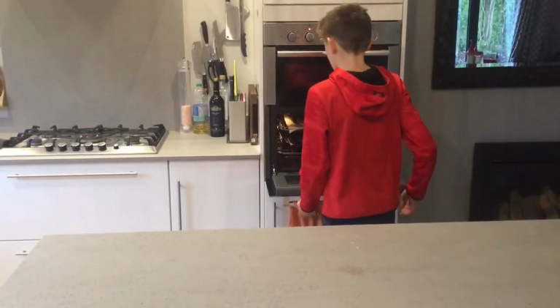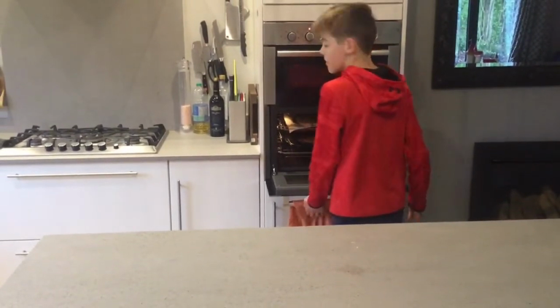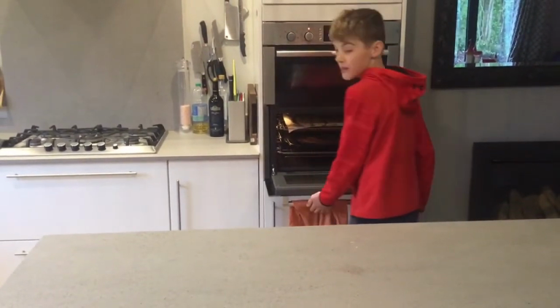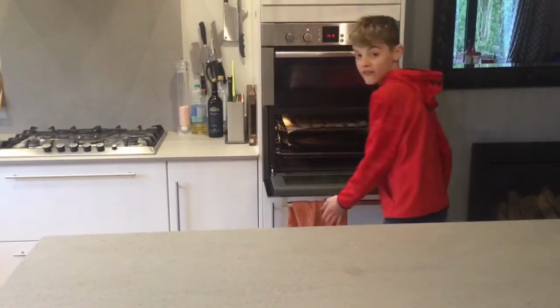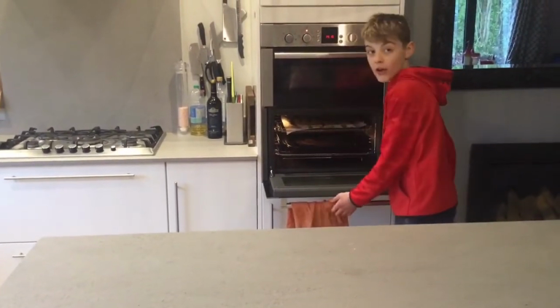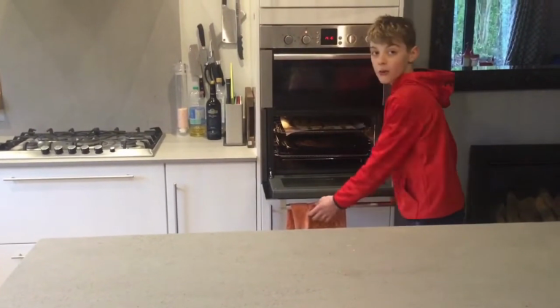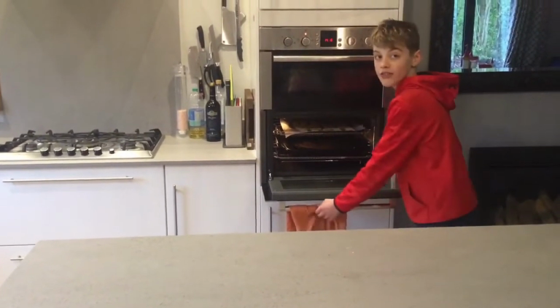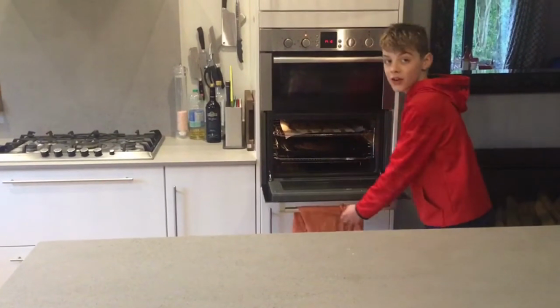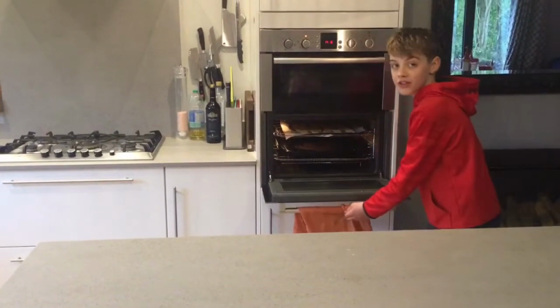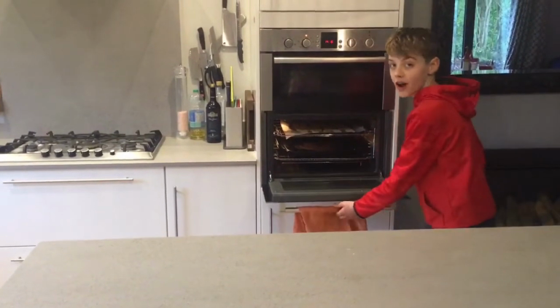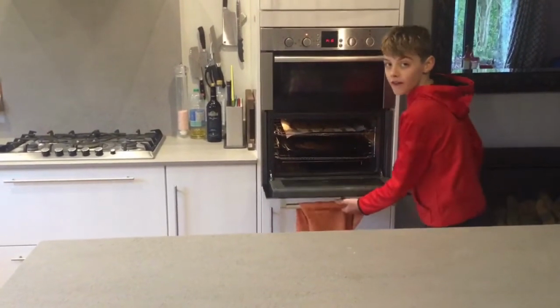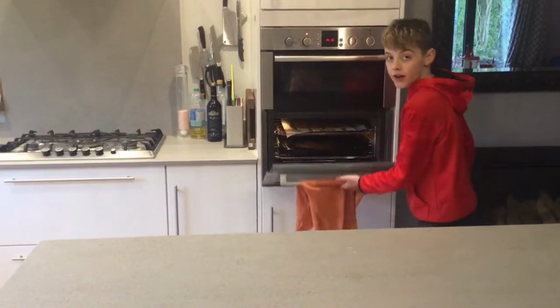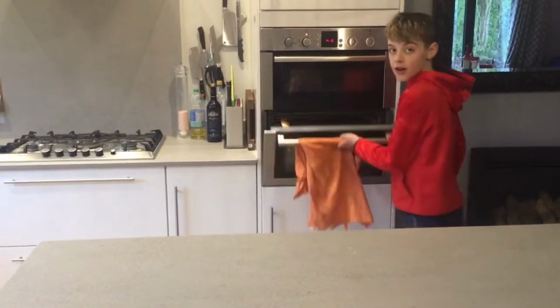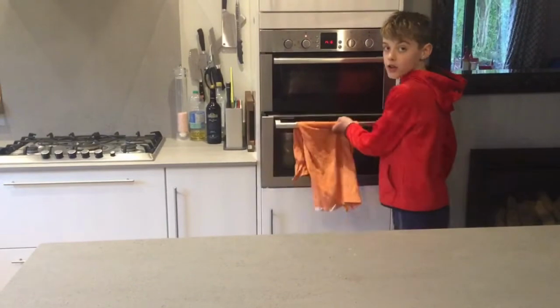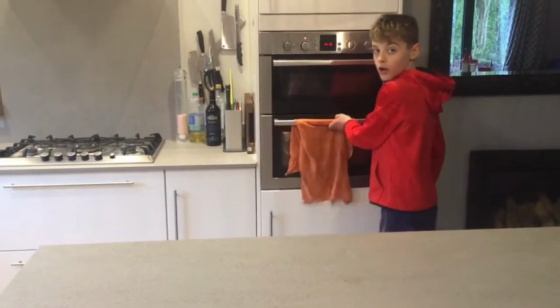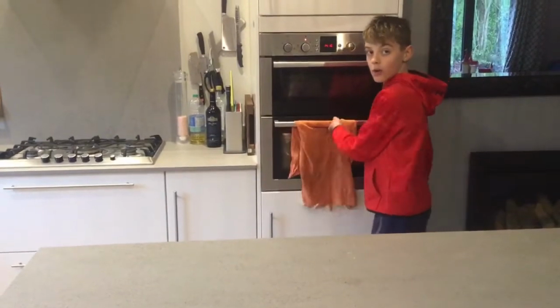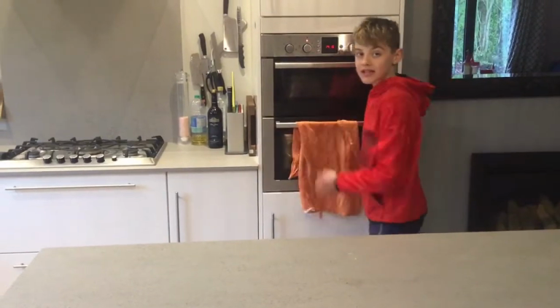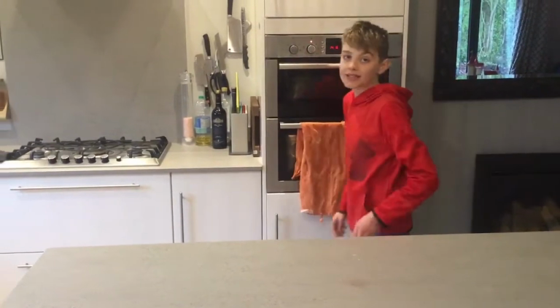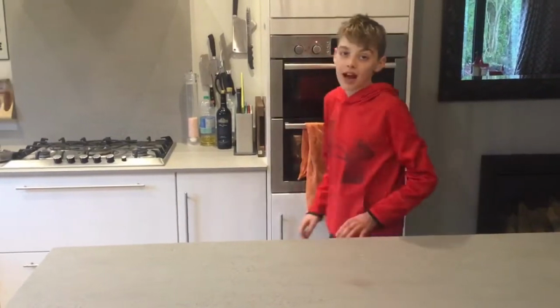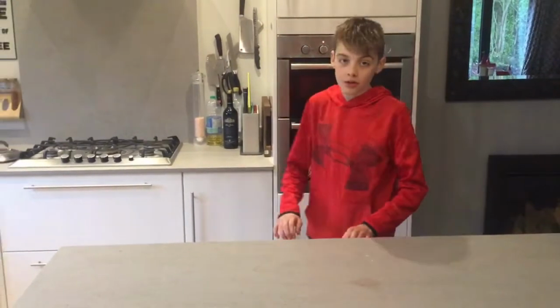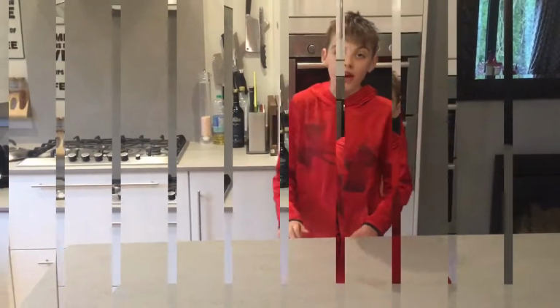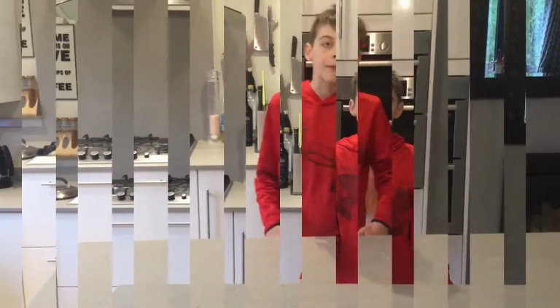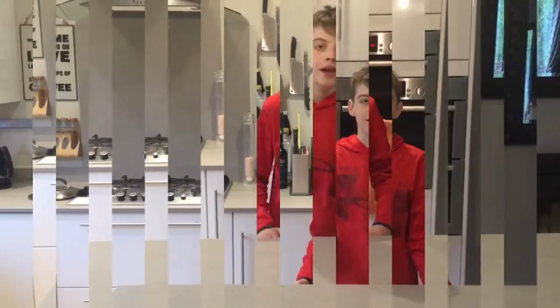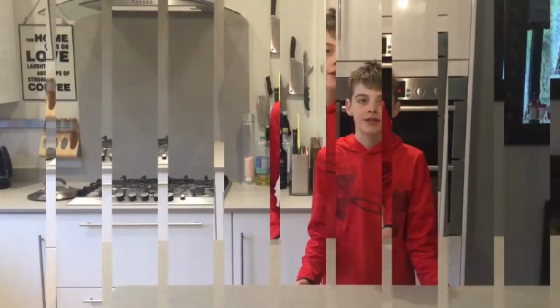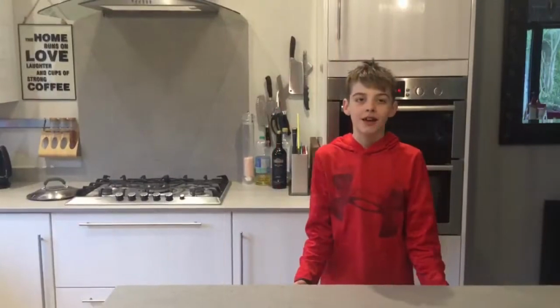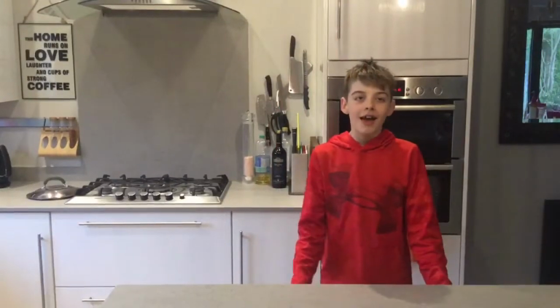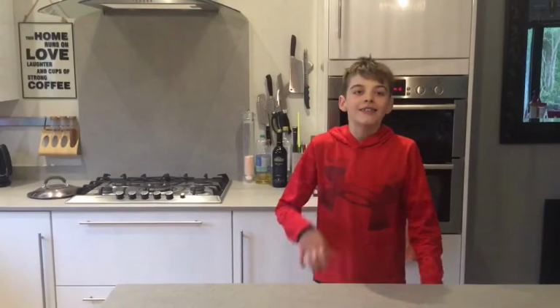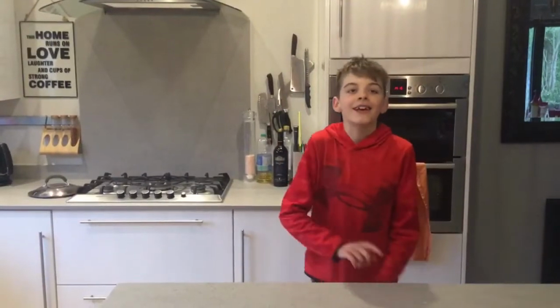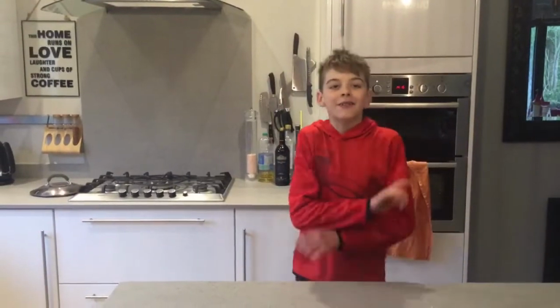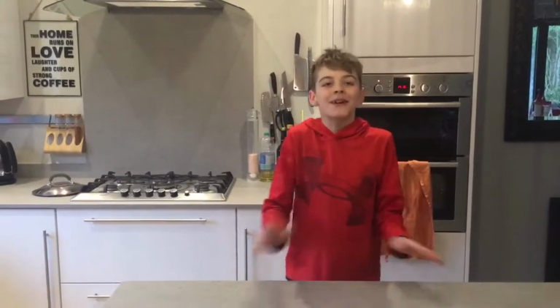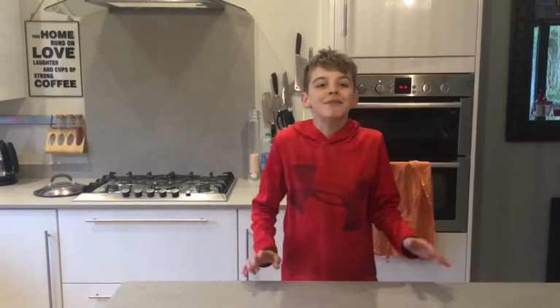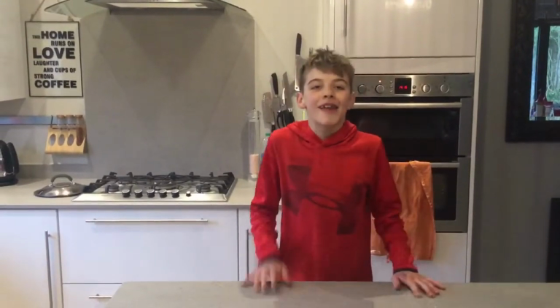Remember, if you don't want to use the oven yourself, you can always get an adult to help you. See you in 20 minutes.